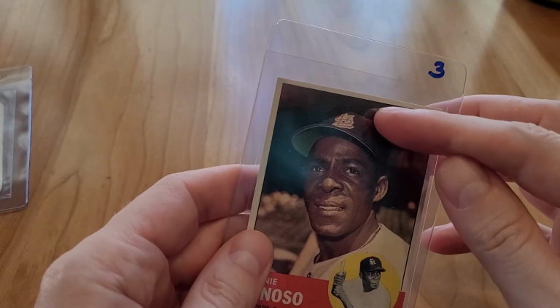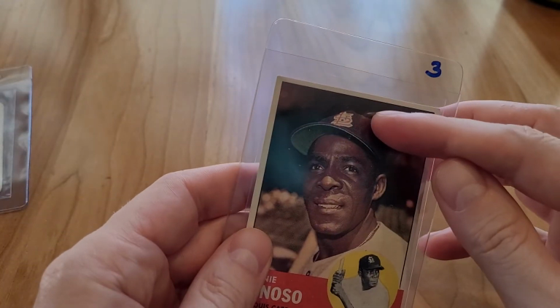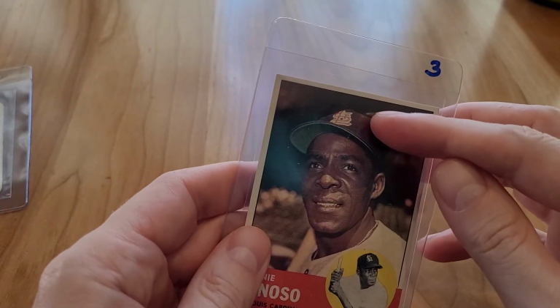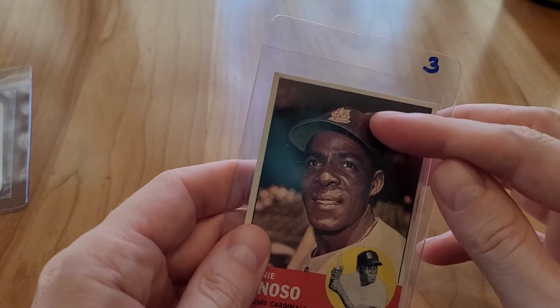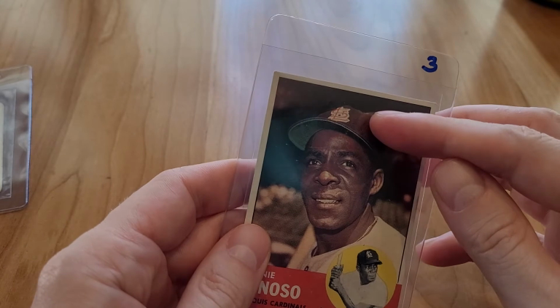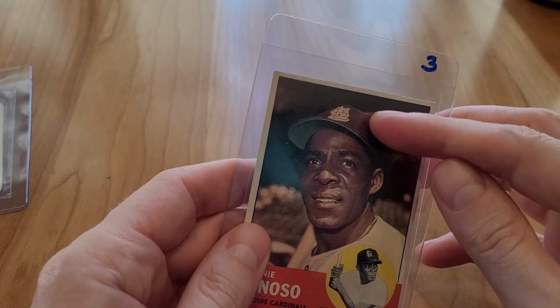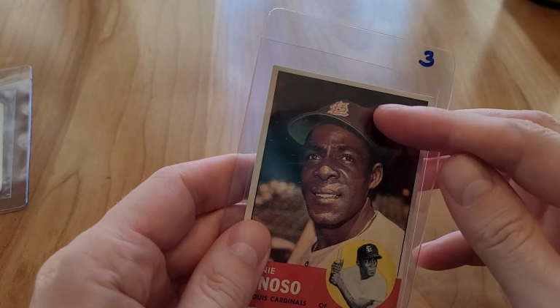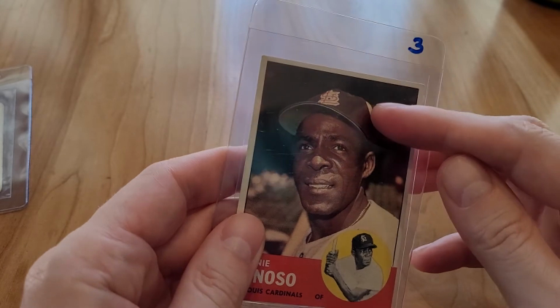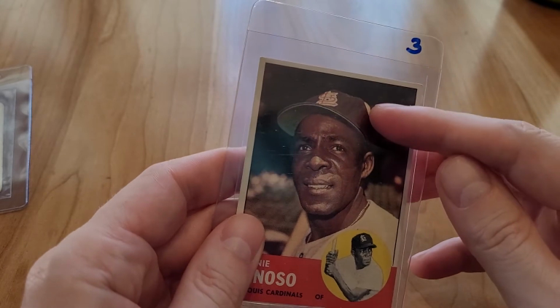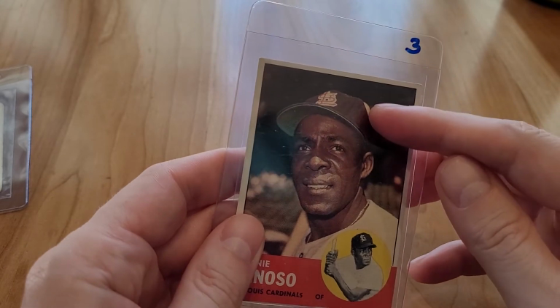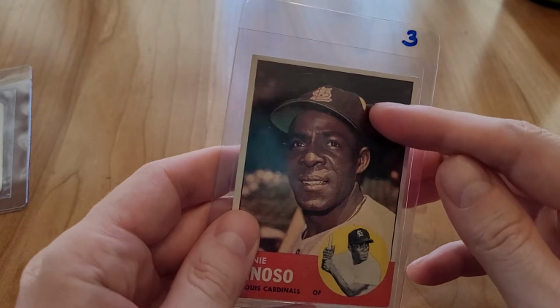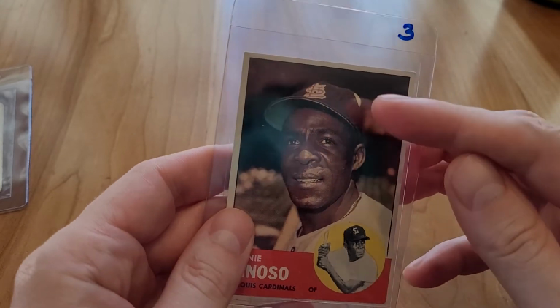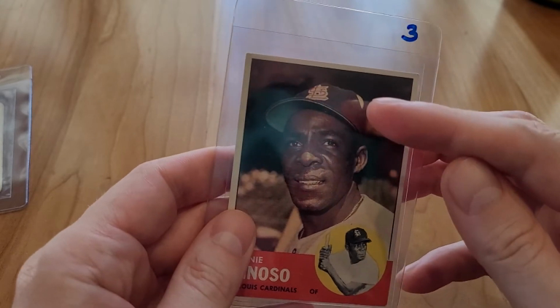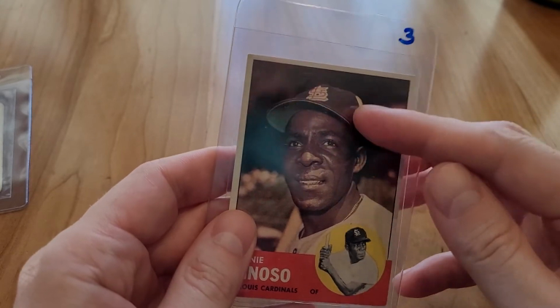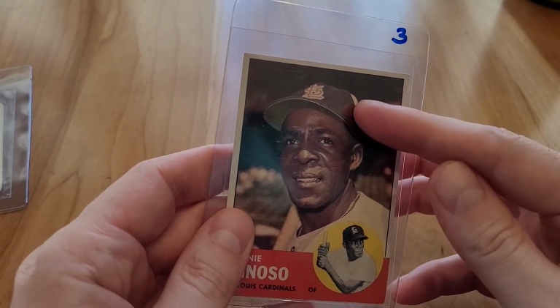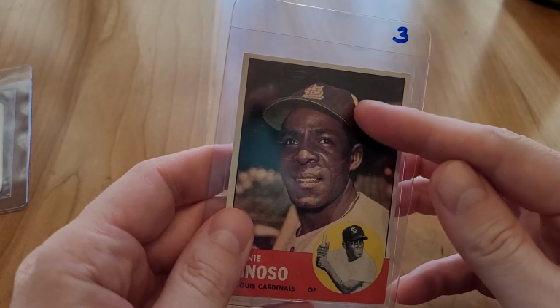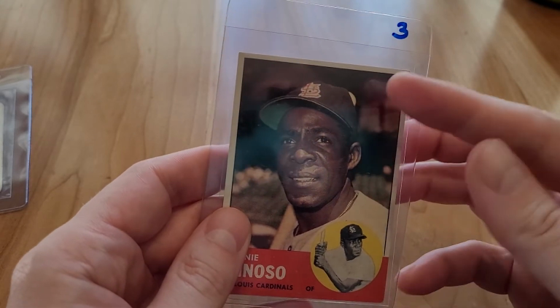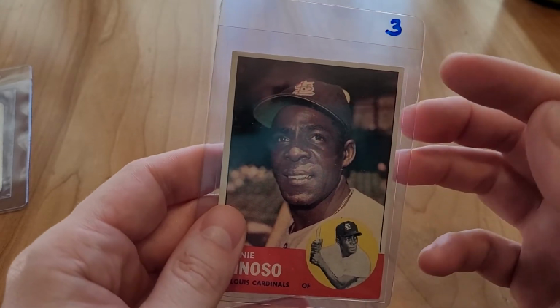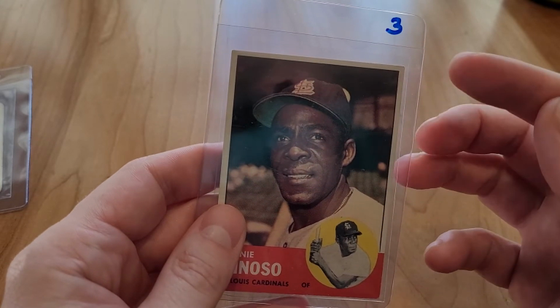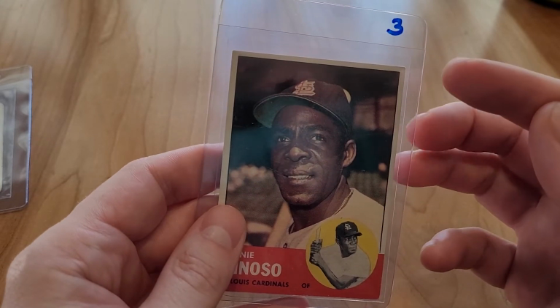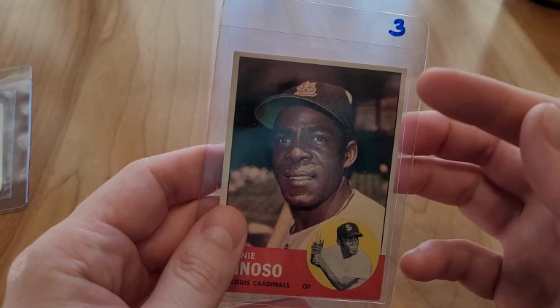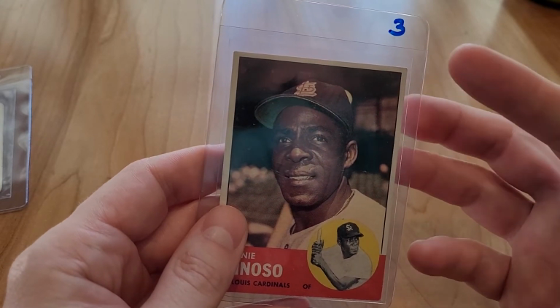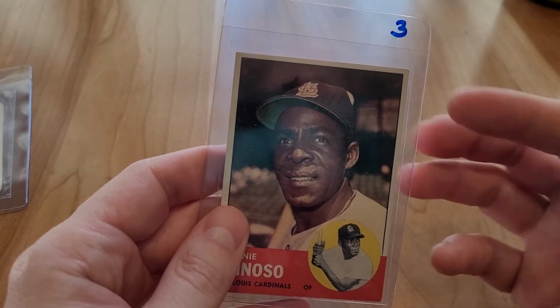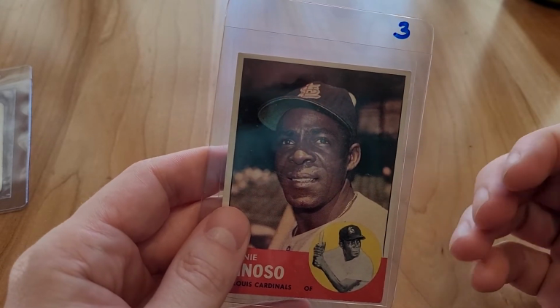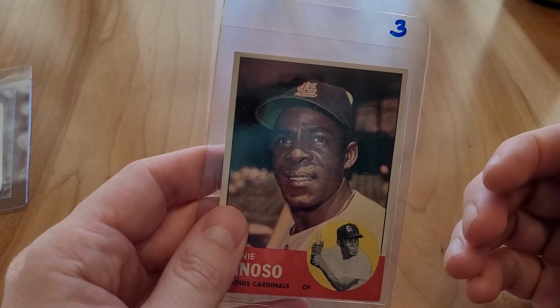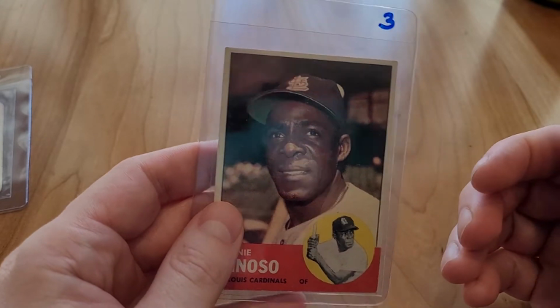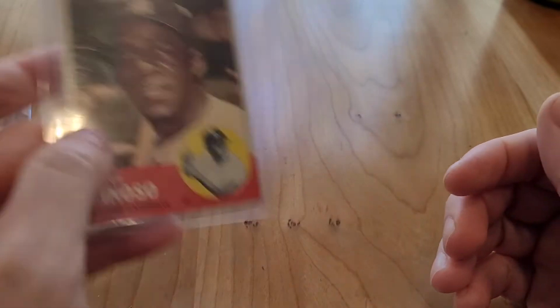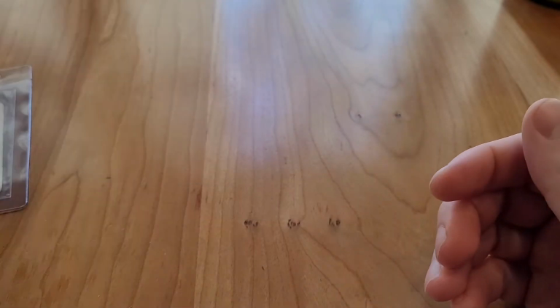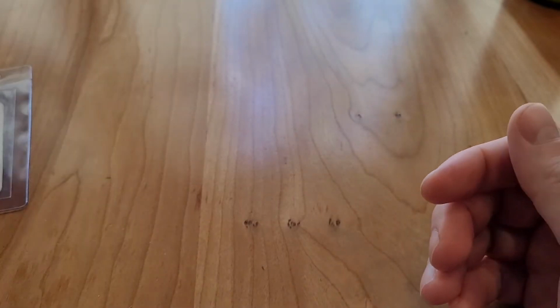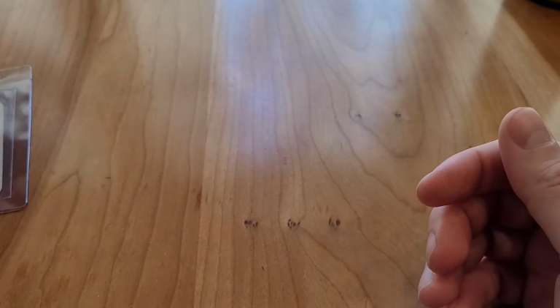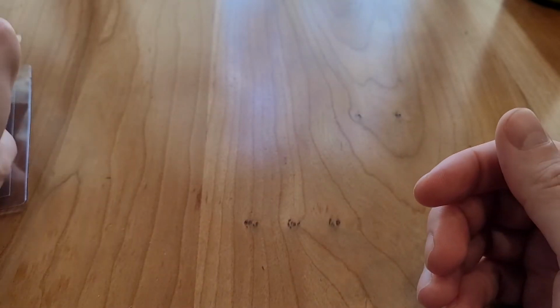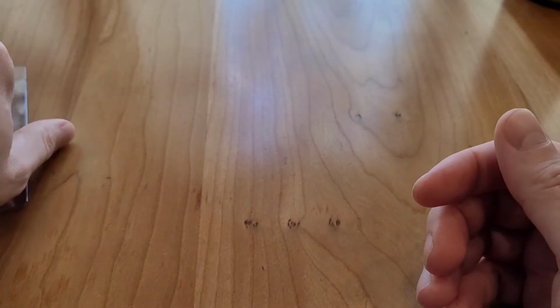I picked up a decent amount of St. Louis players because I am from Missouri, so my baseball team is the Cardinals.